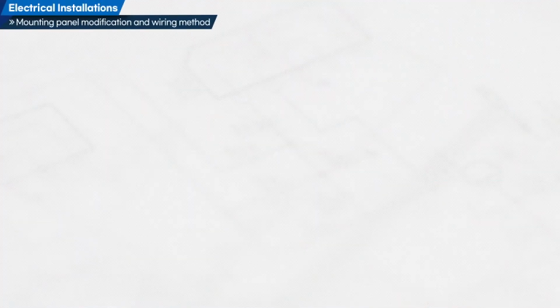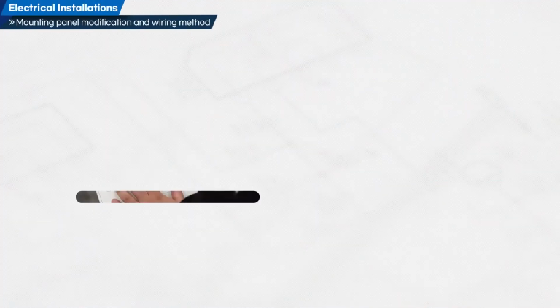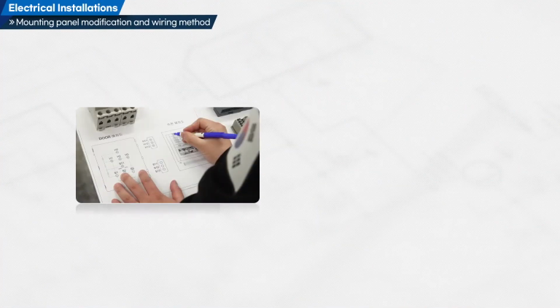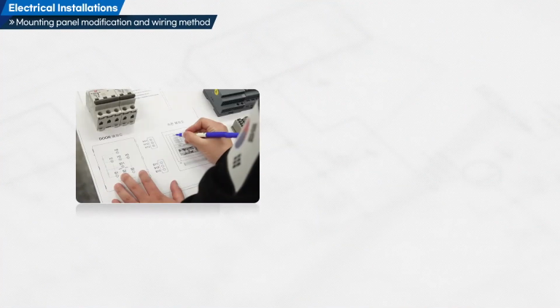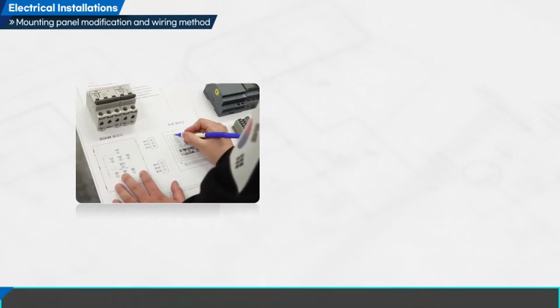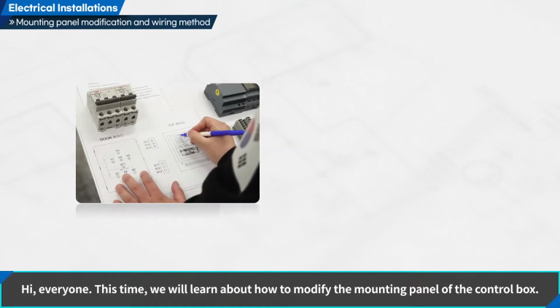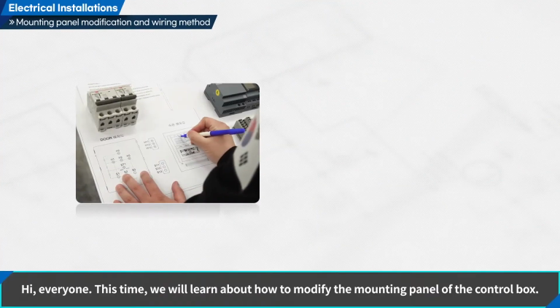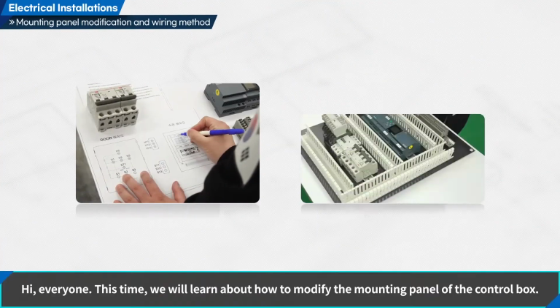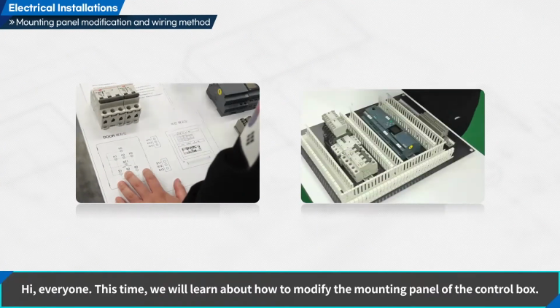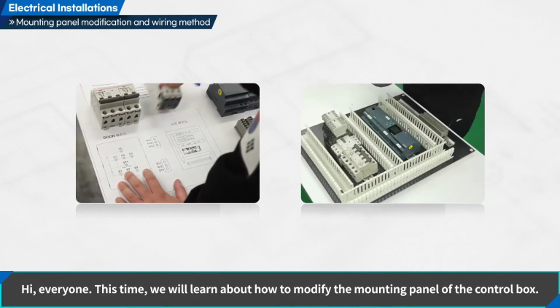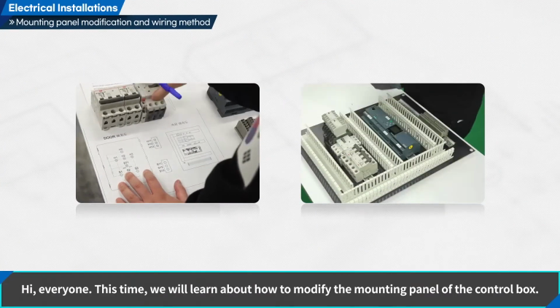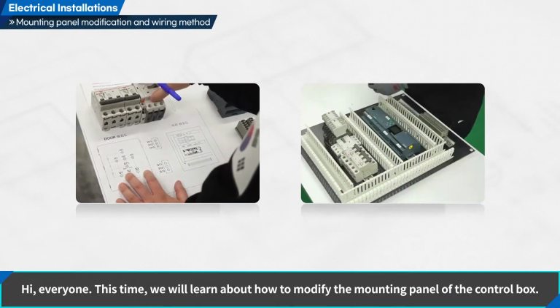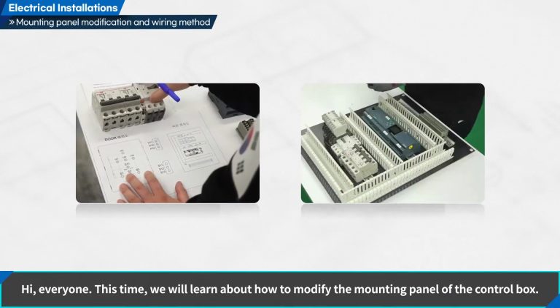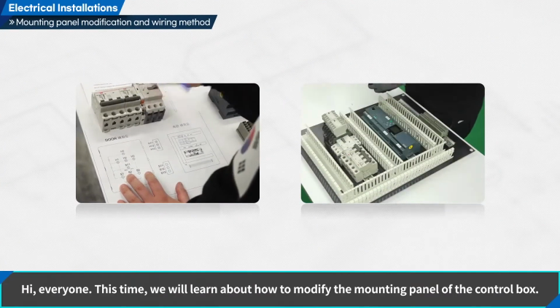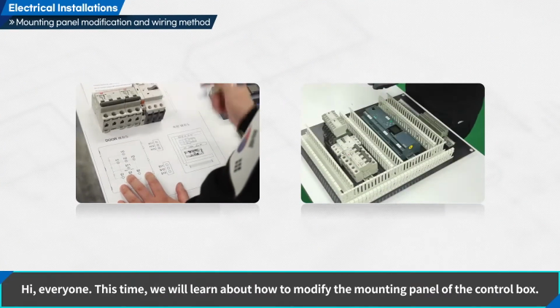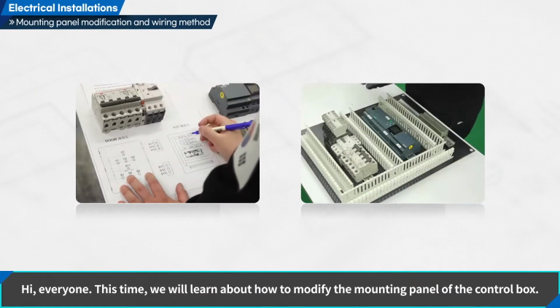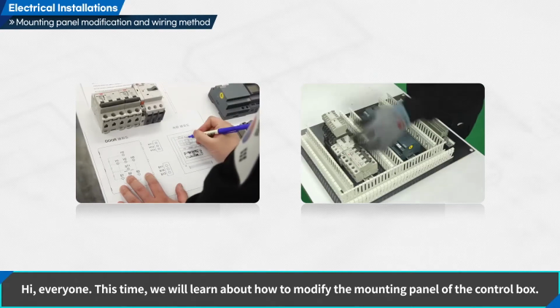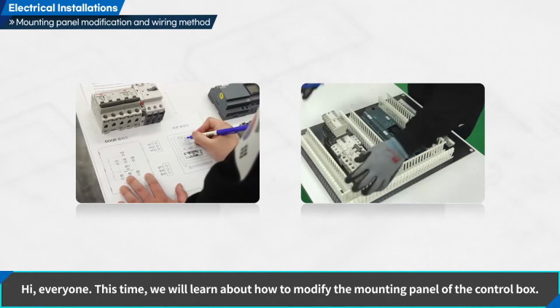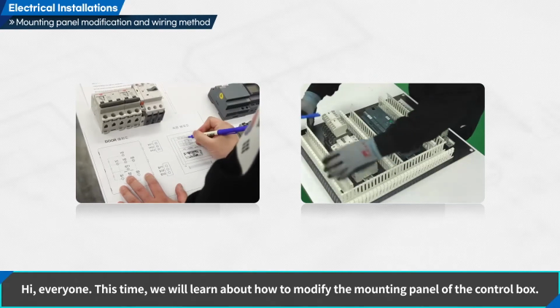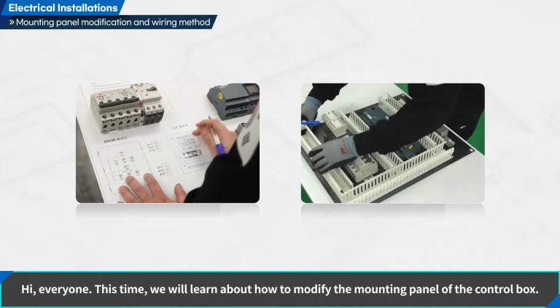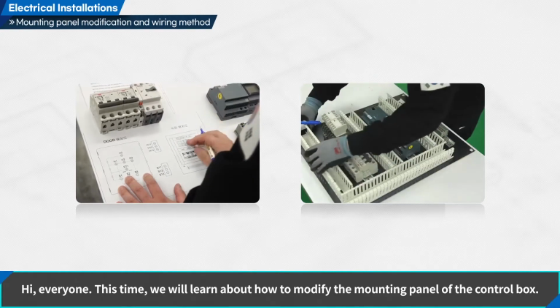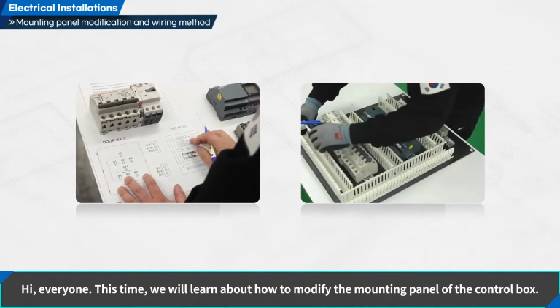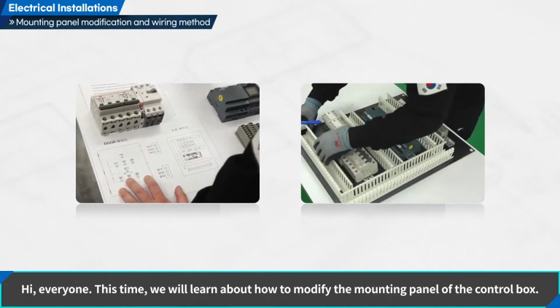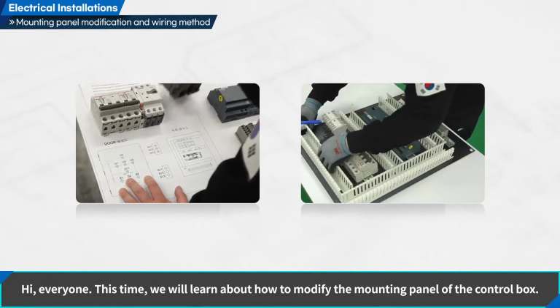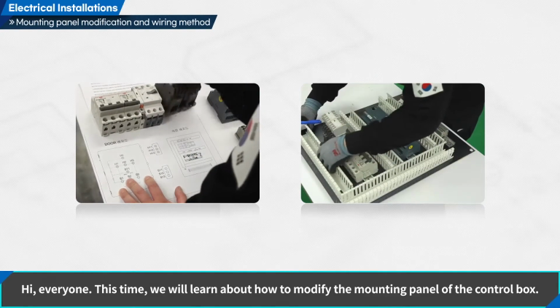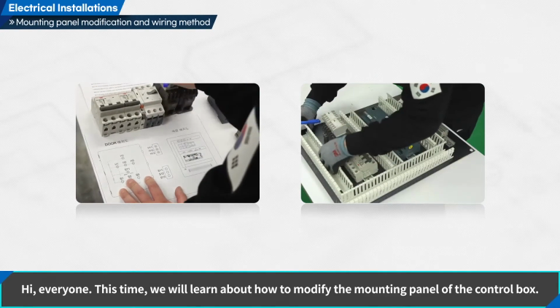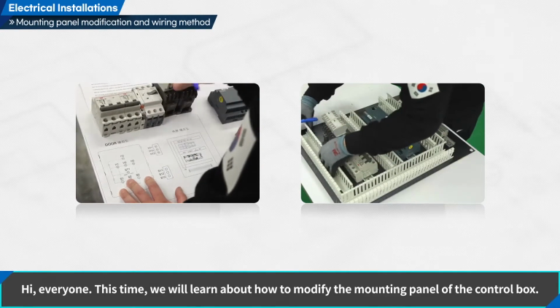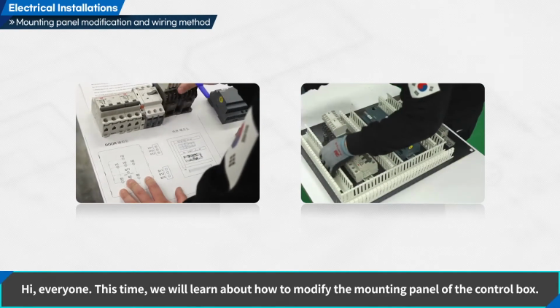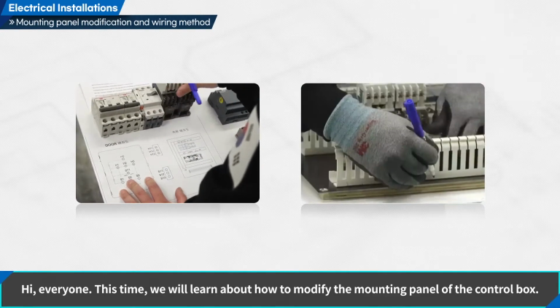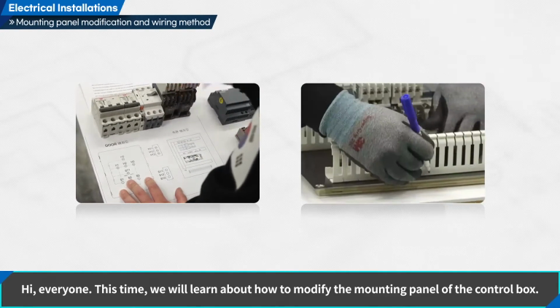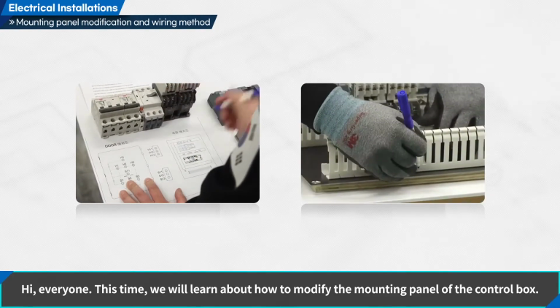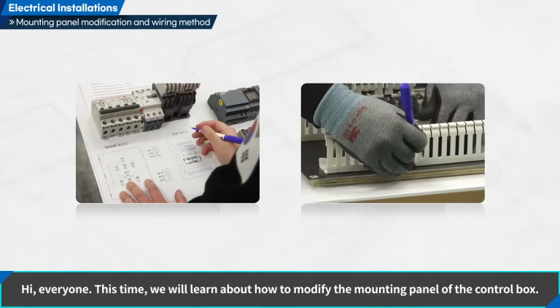Hi, everyone. This time, we will learn about how to modify the mounting panel of the control box.